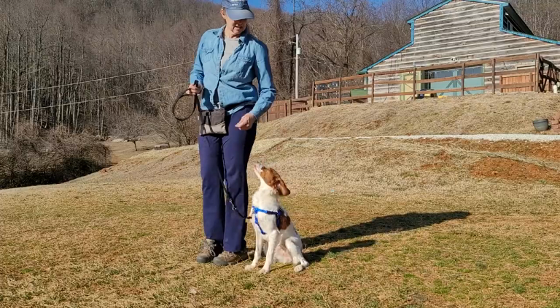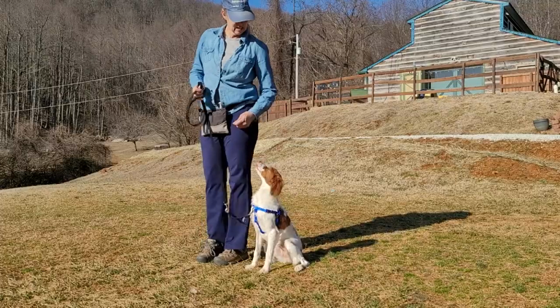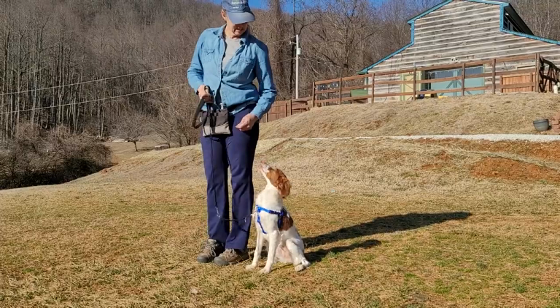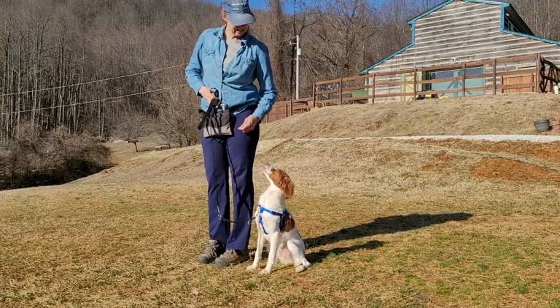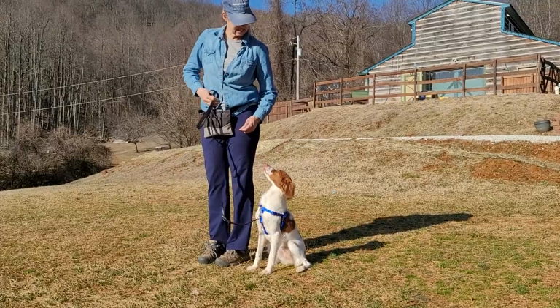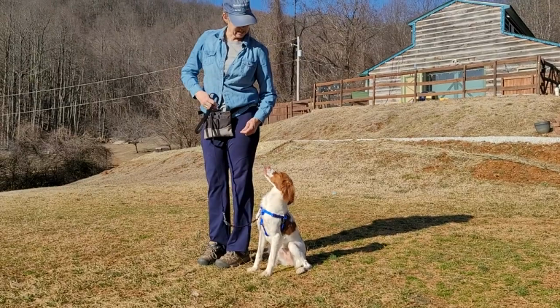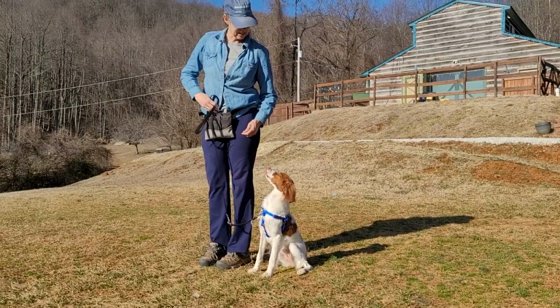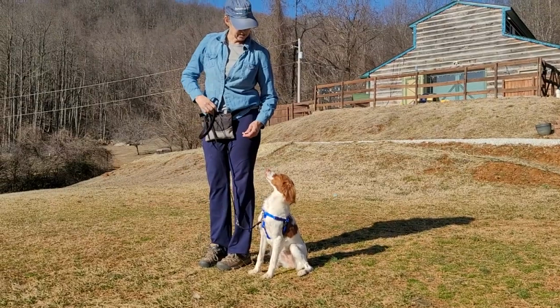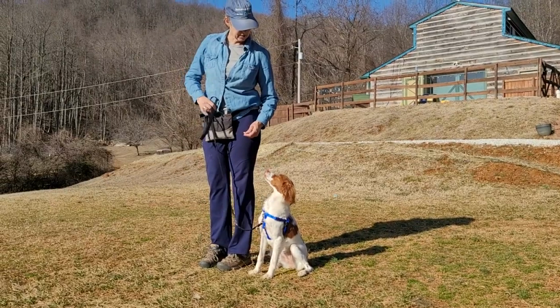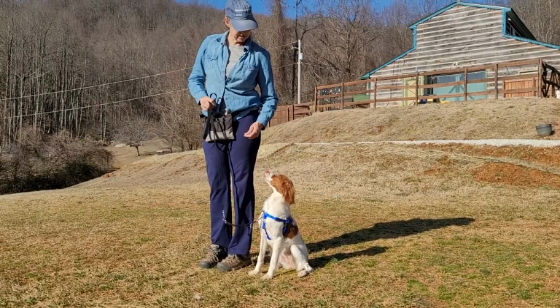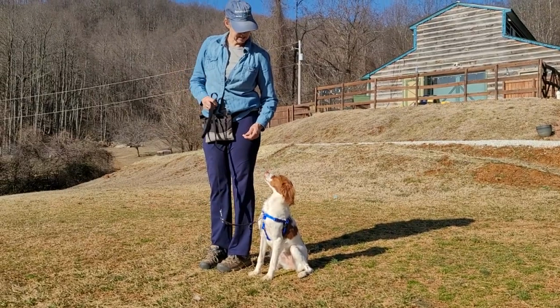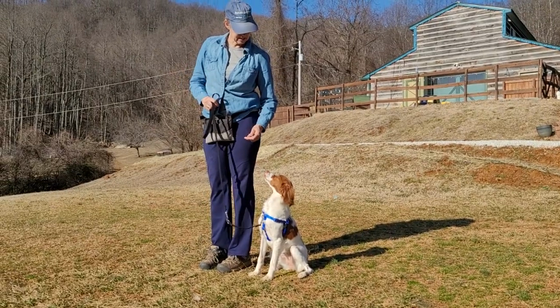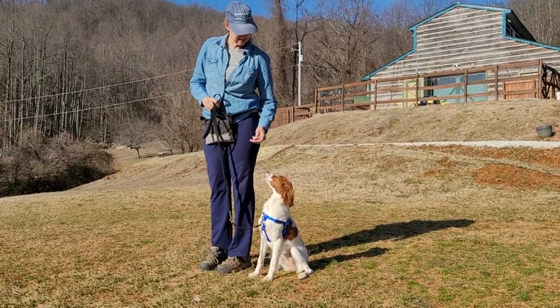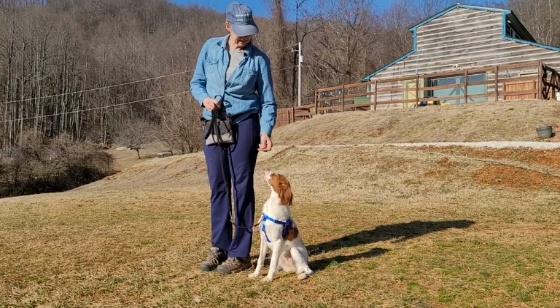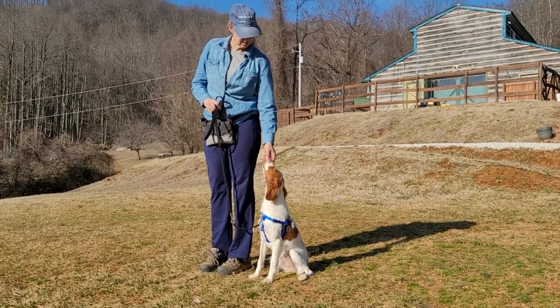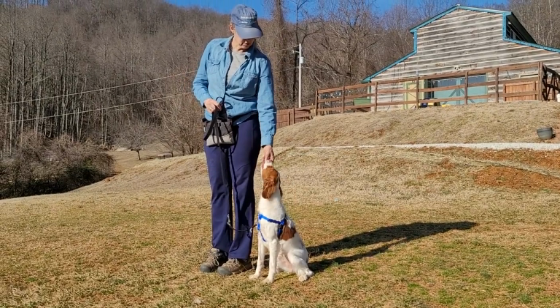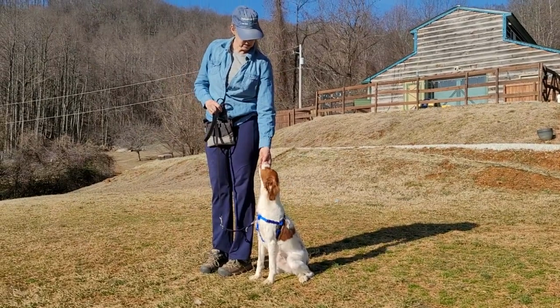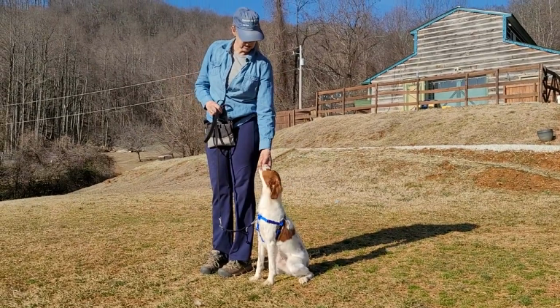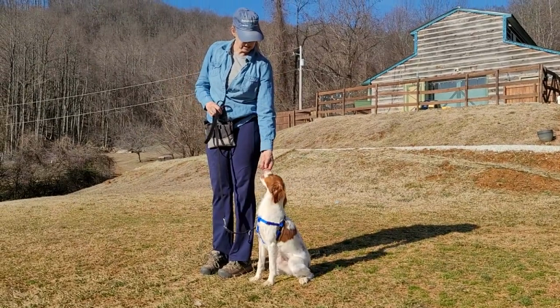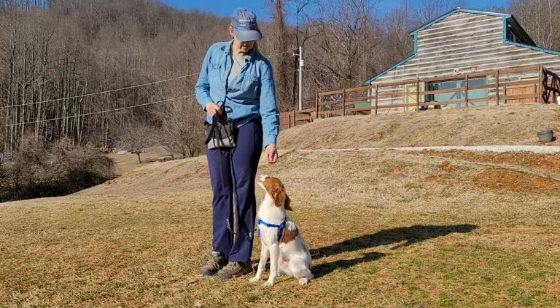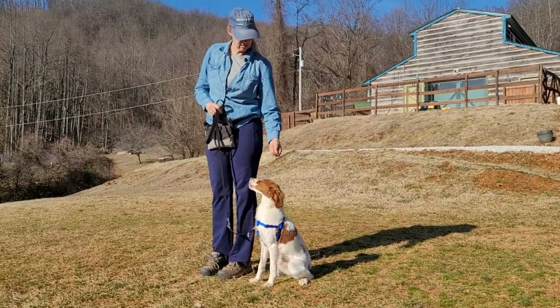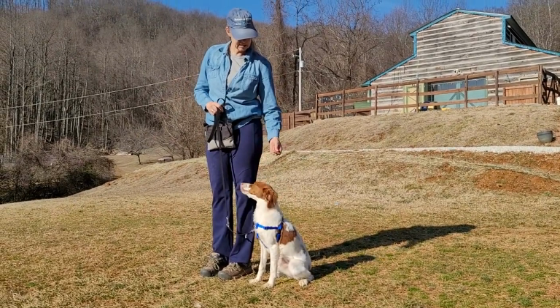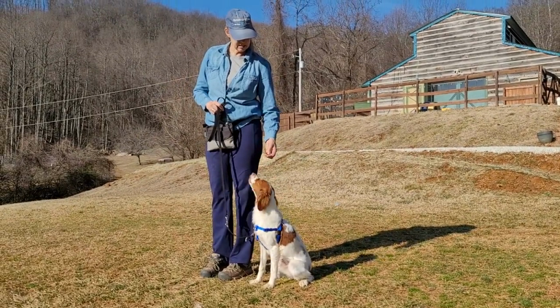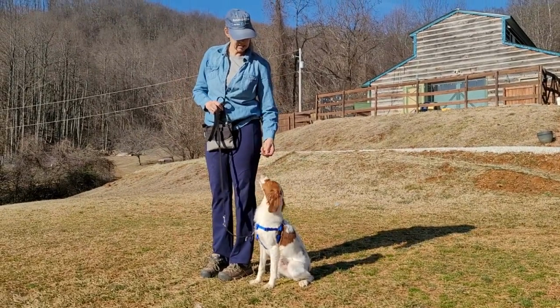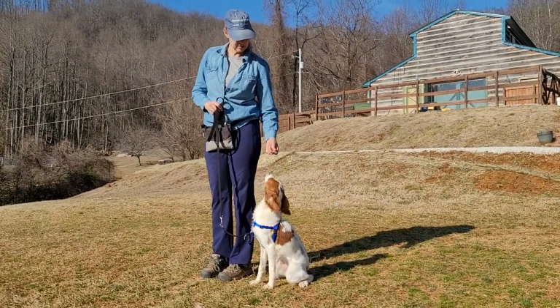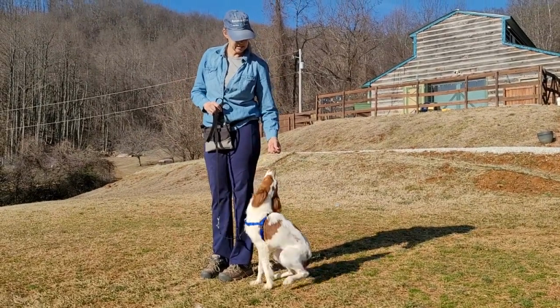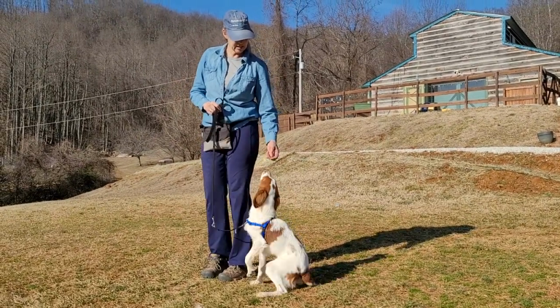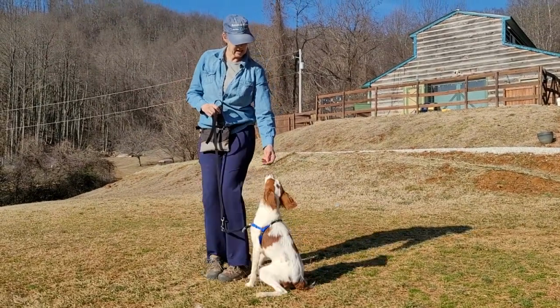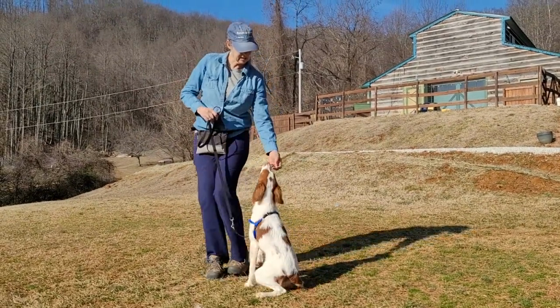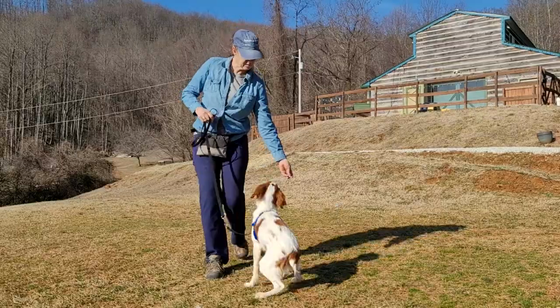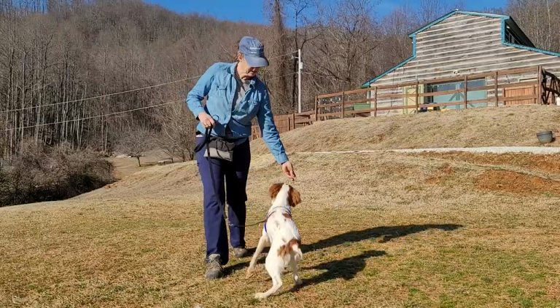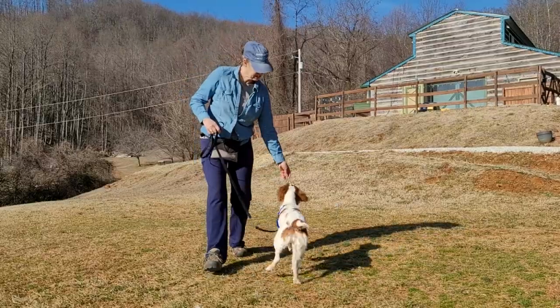This is Sadie's first lesson. We're working on heel and sit, come and sit, and the finish.